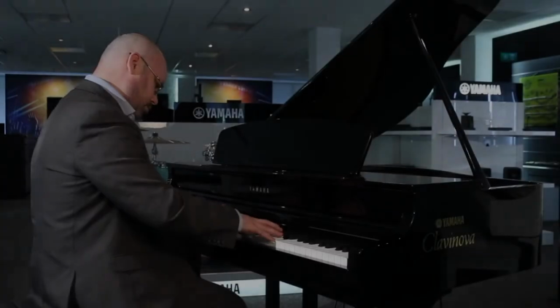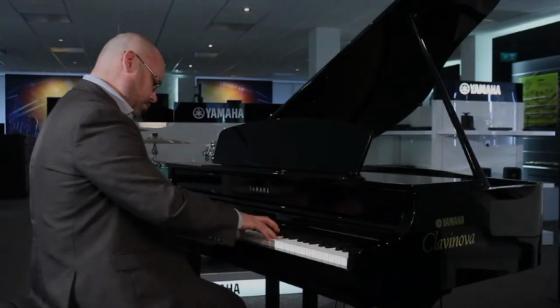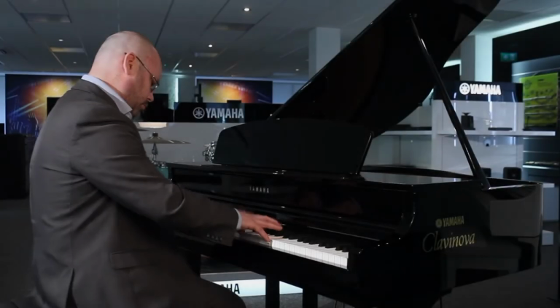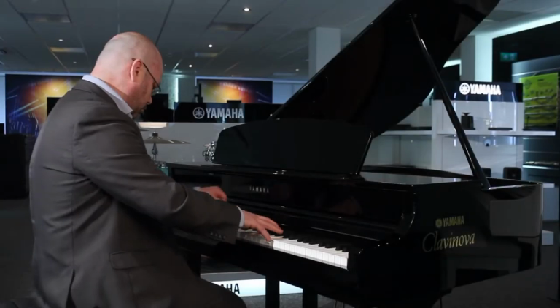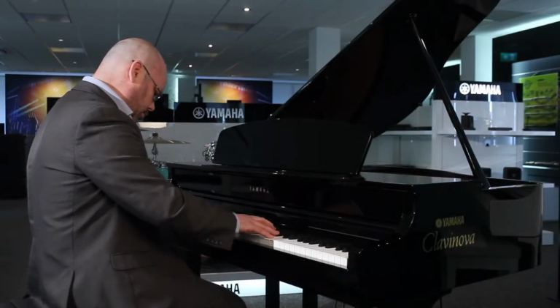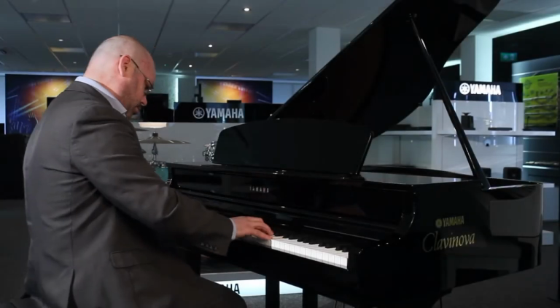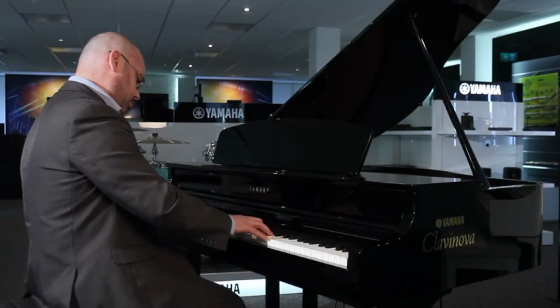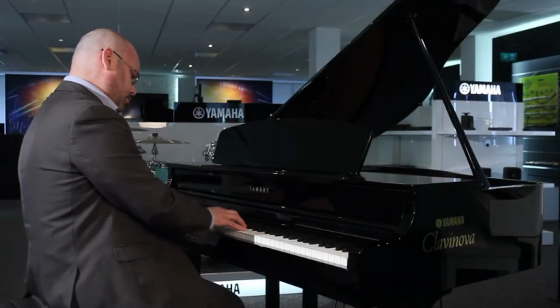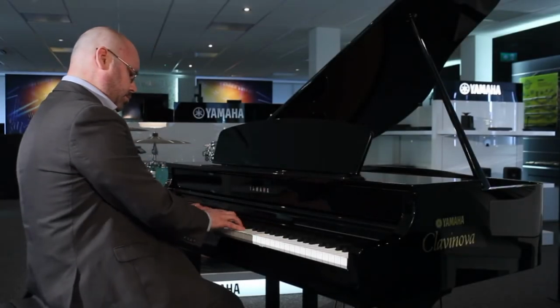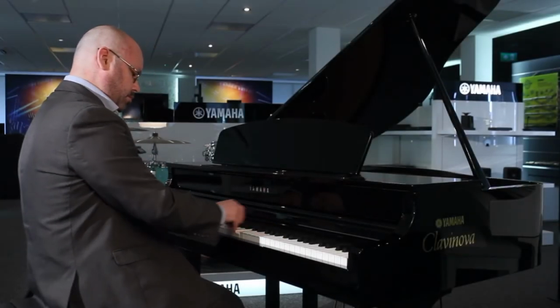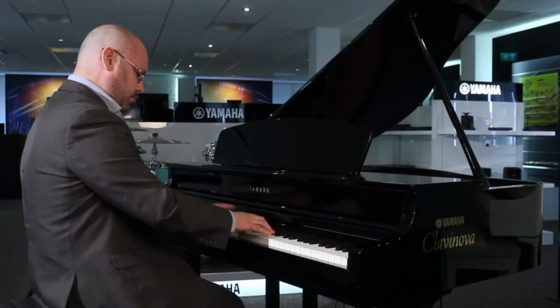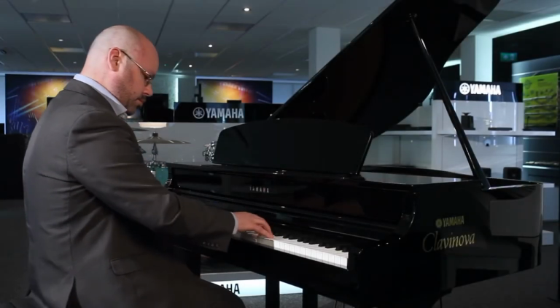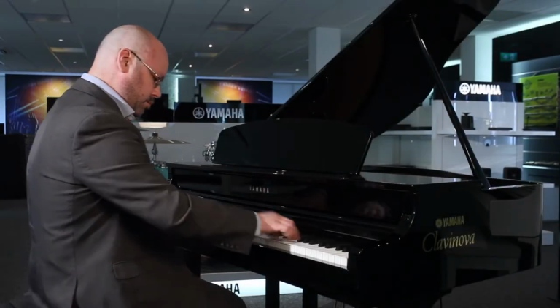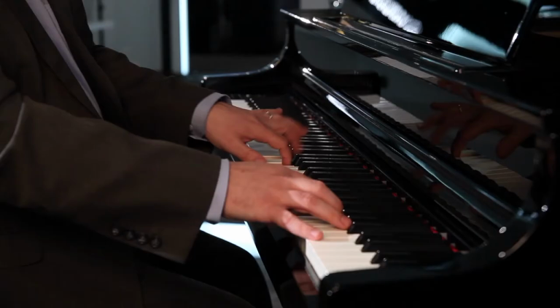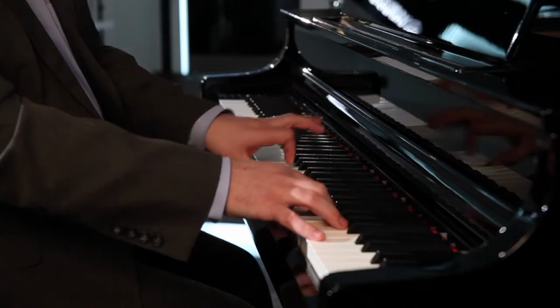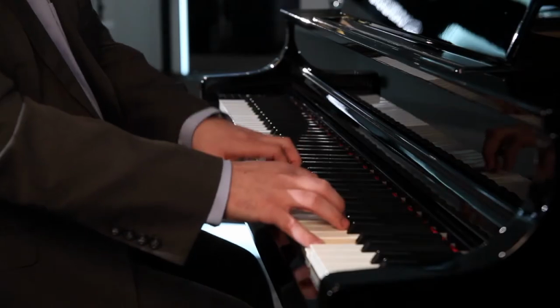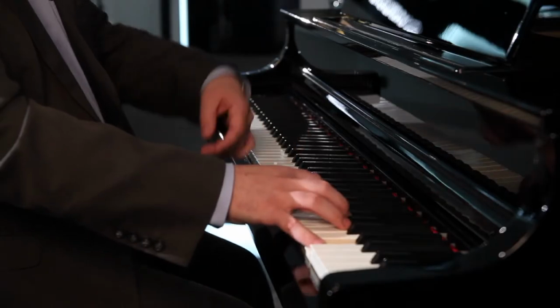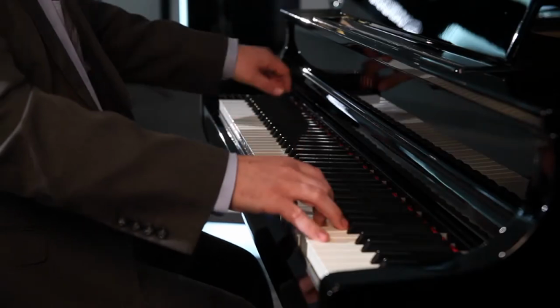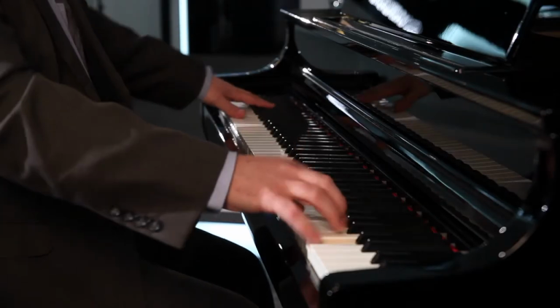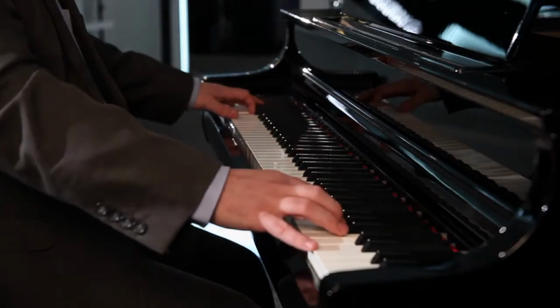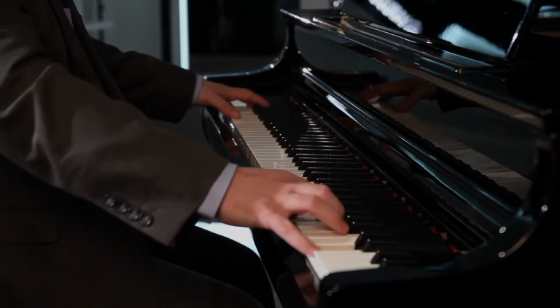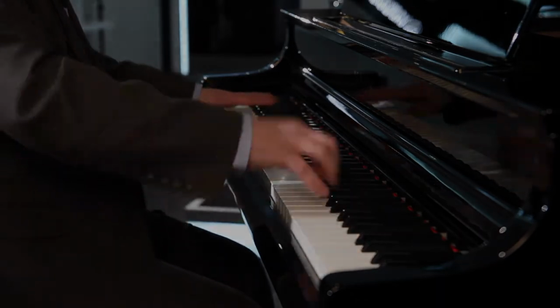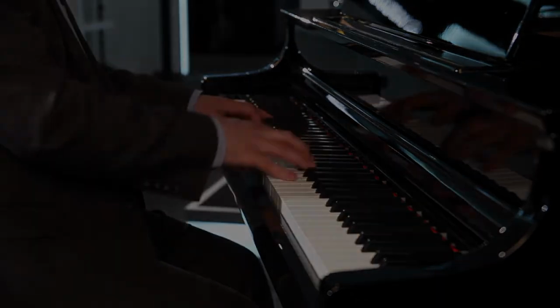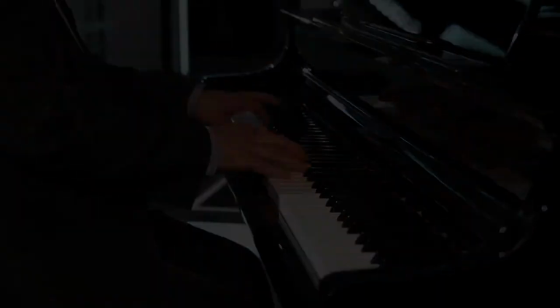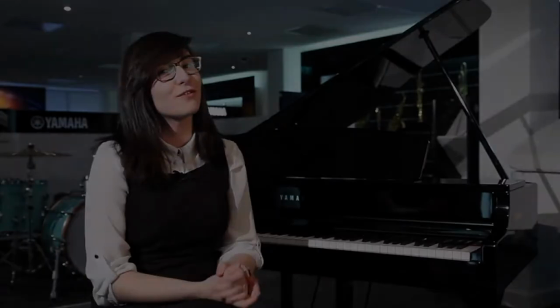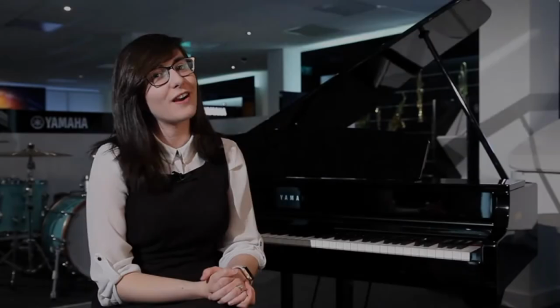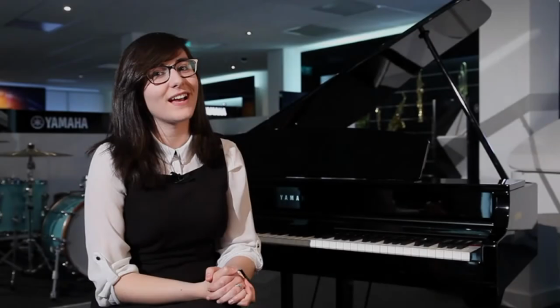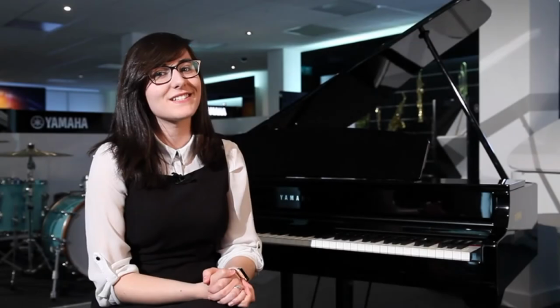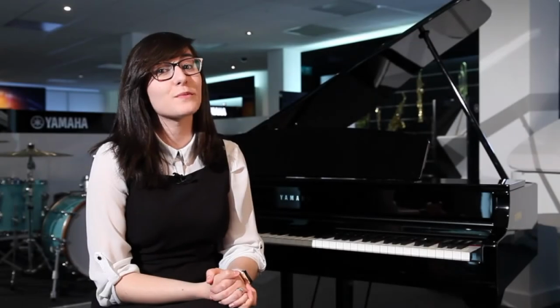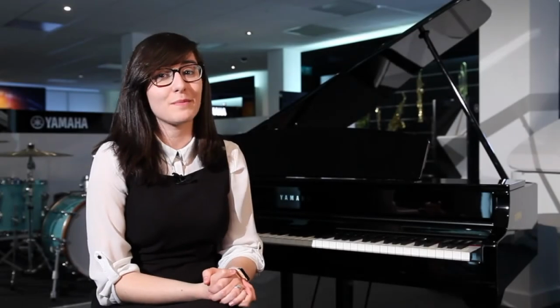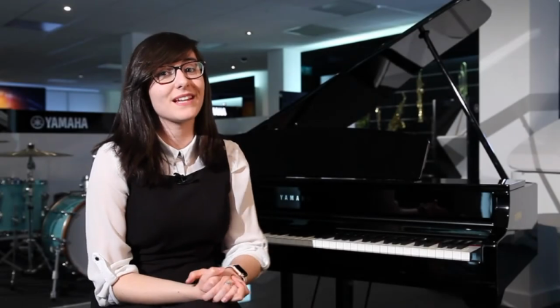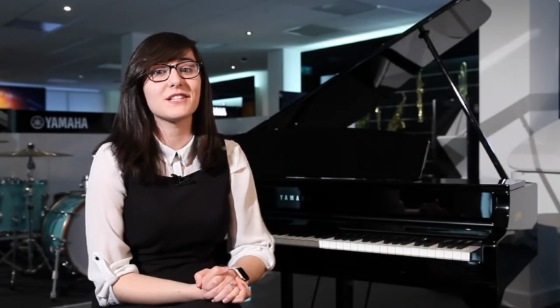As you can see, this is a stunning piano. It looks and feels exactly like an acoustic piano, but you've got advantages with it being a digital.